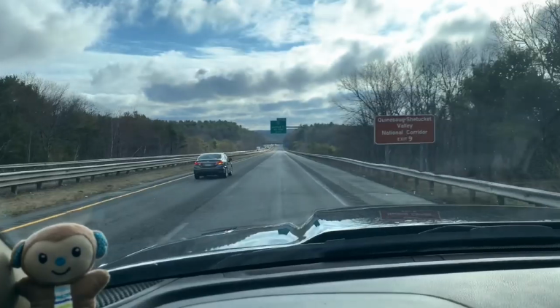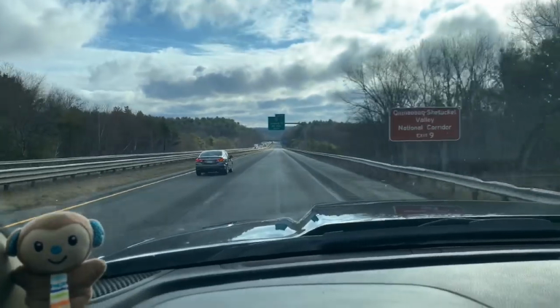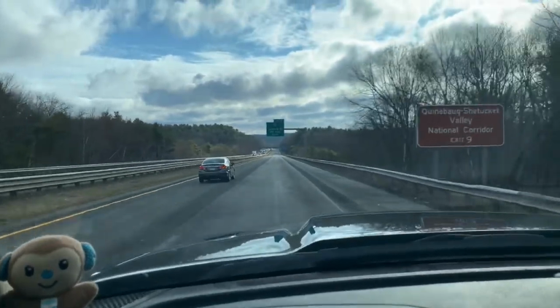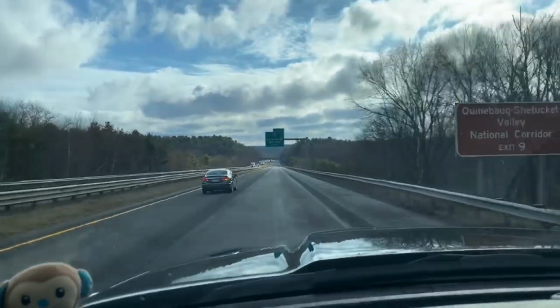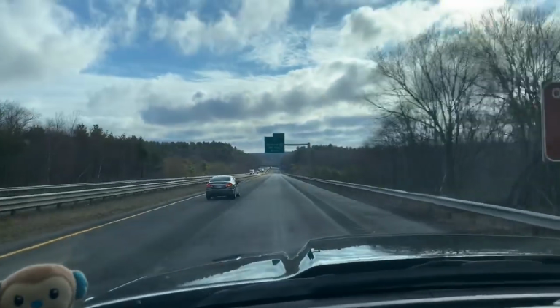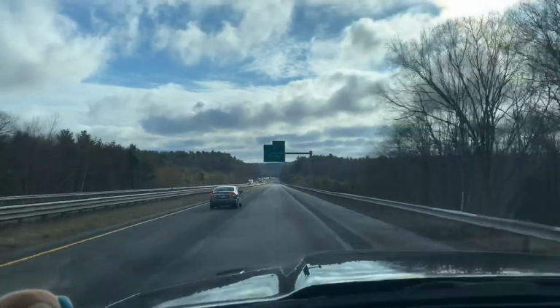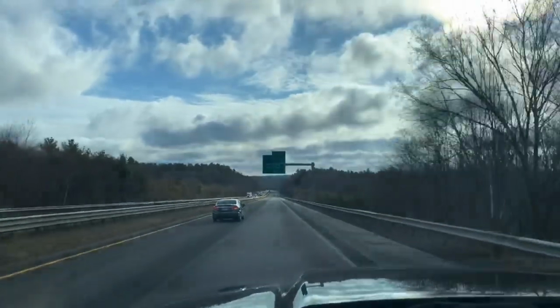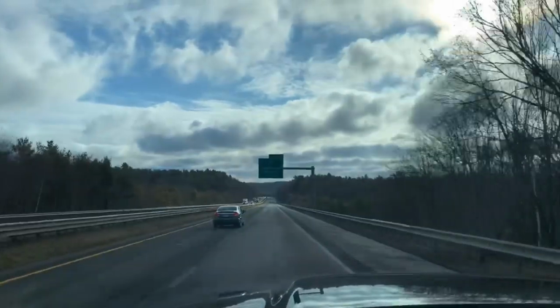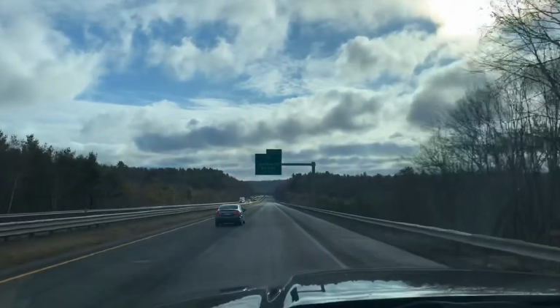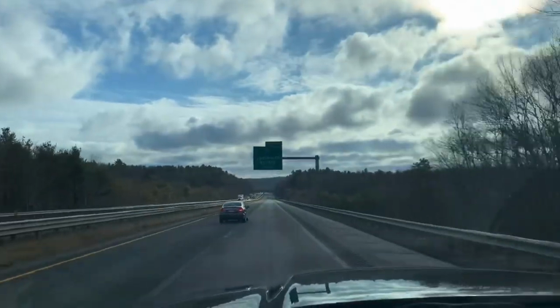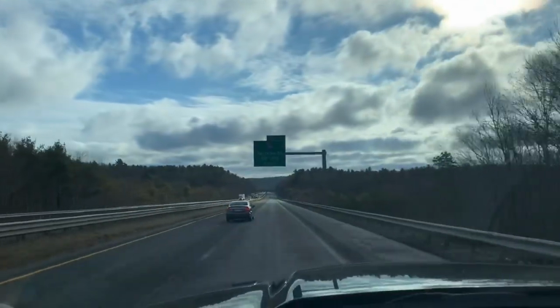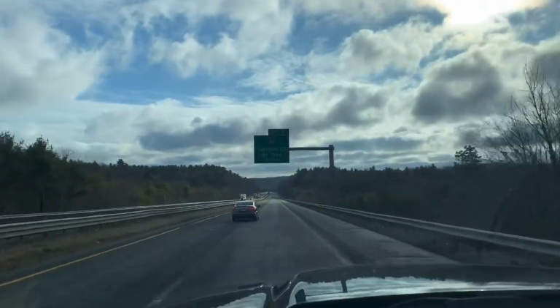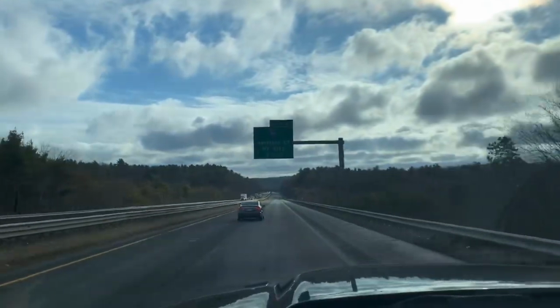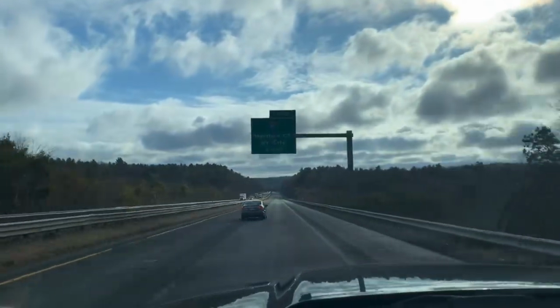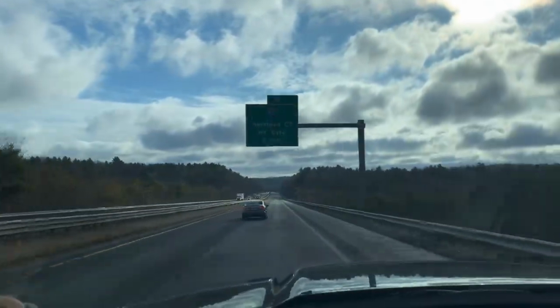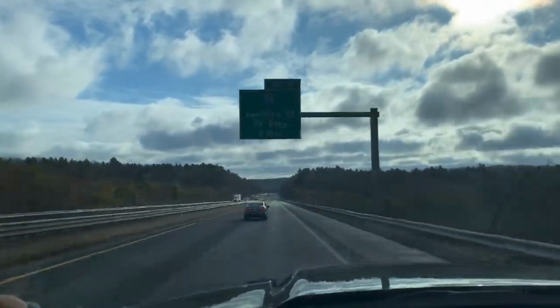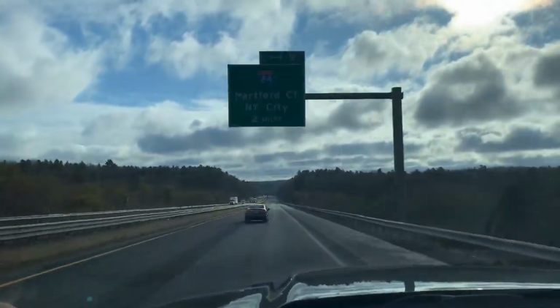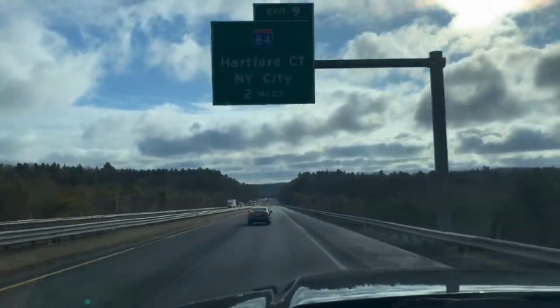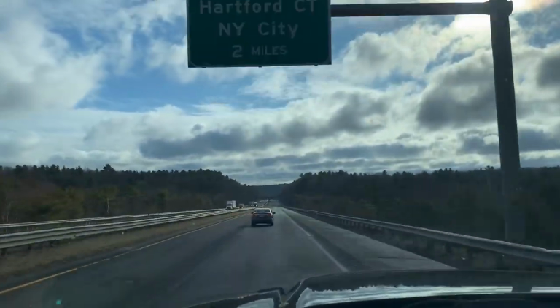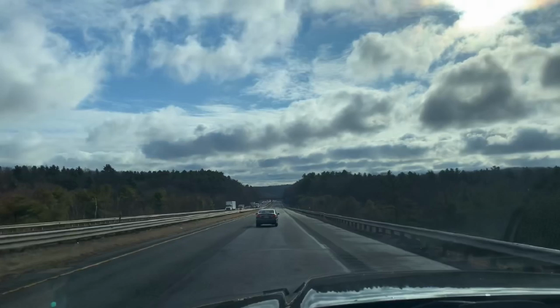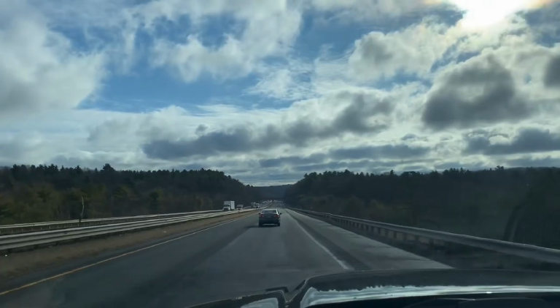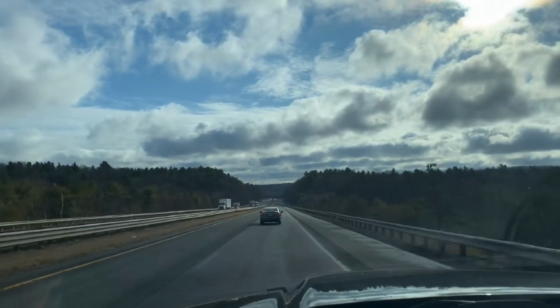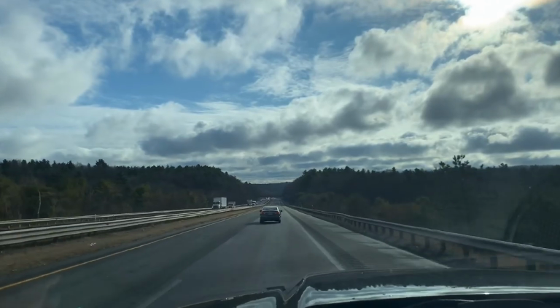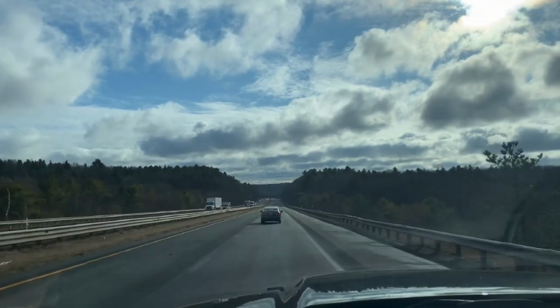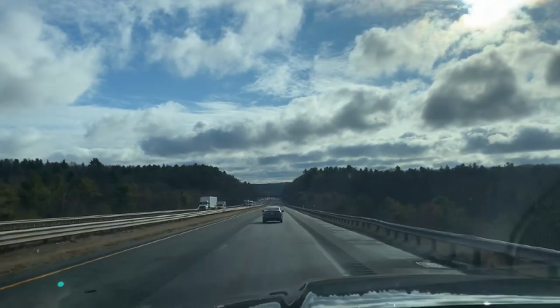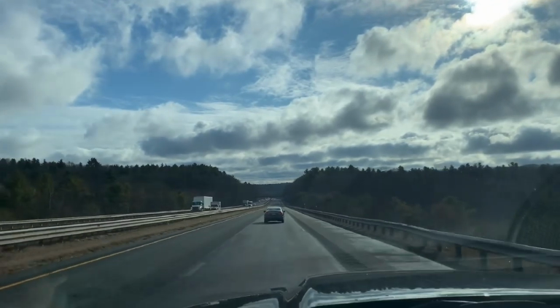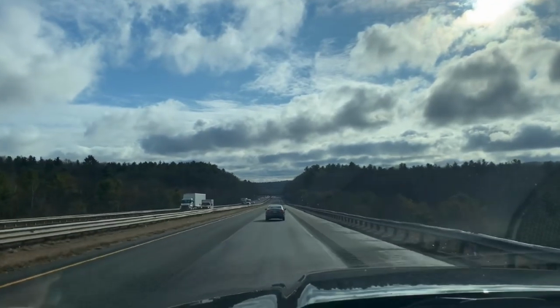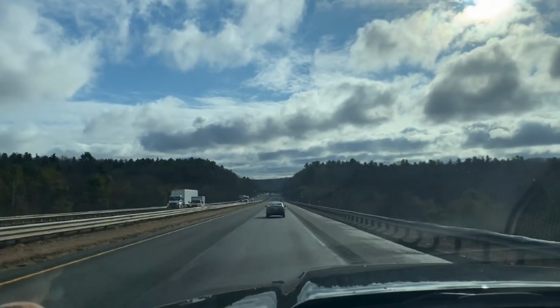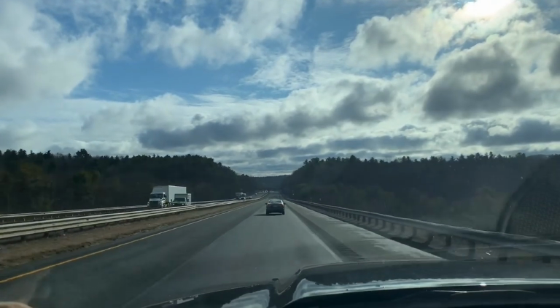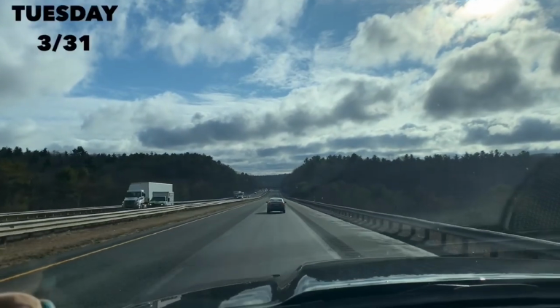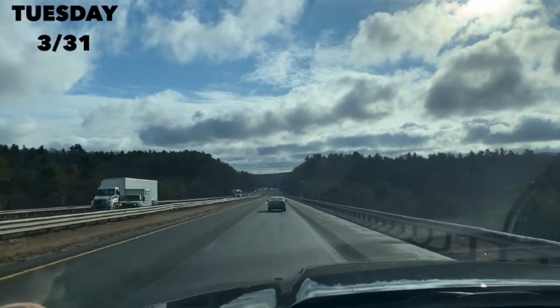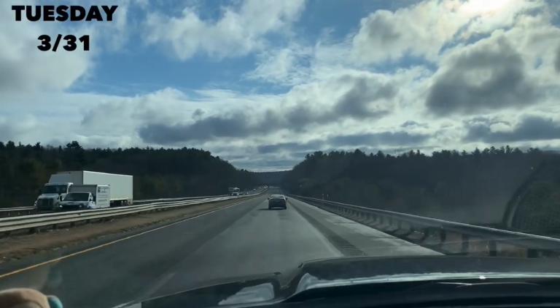The drop-off for that load was close to home, so I made it back to the ranch at about seven o'clock. Now I'm off to my next load — Tuesday morning.